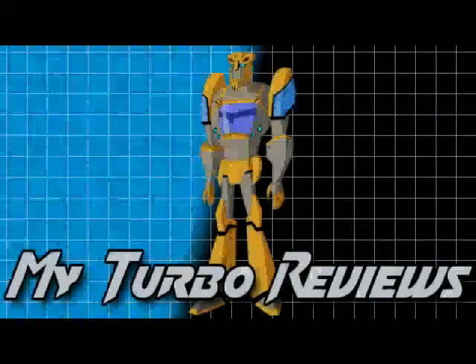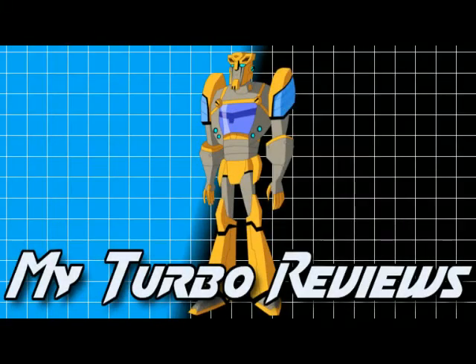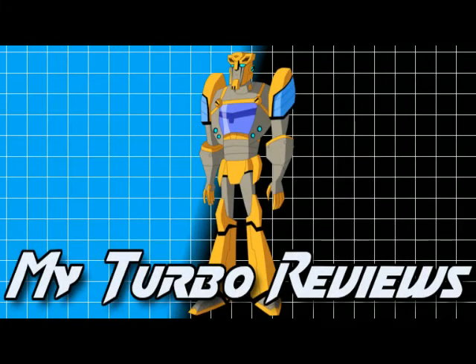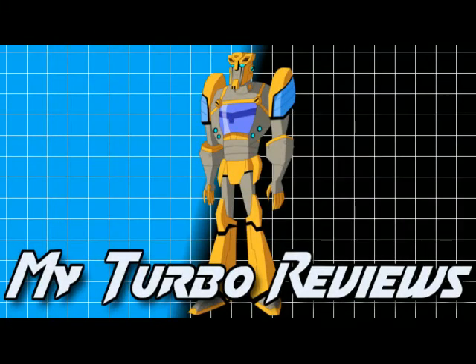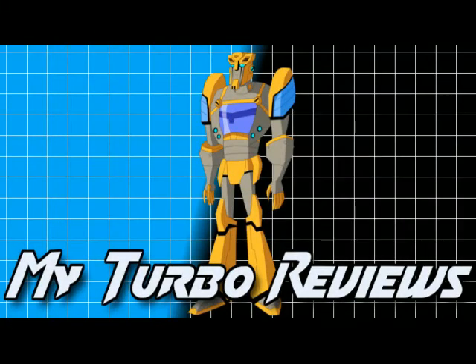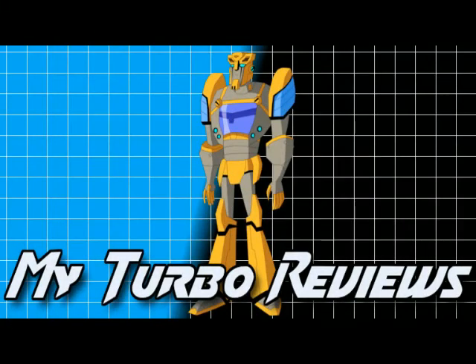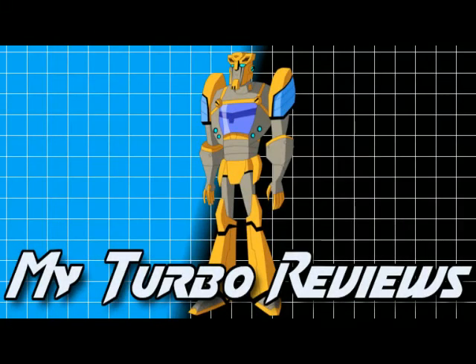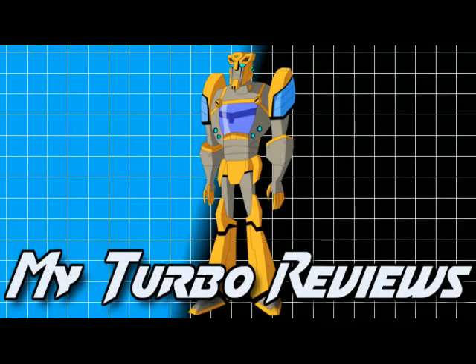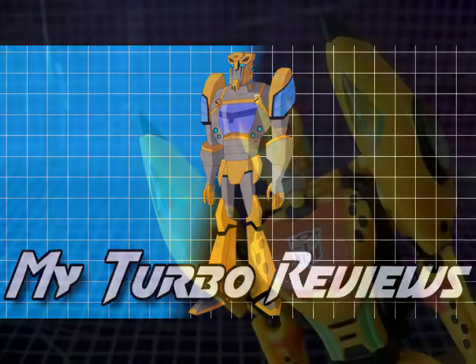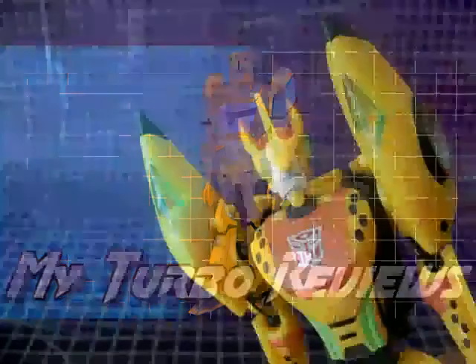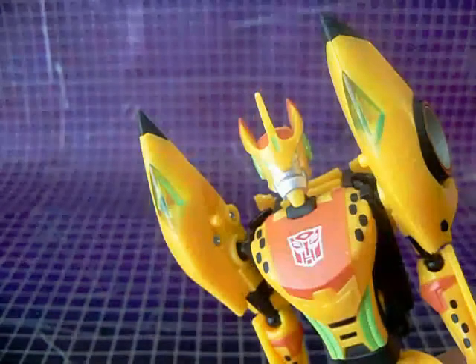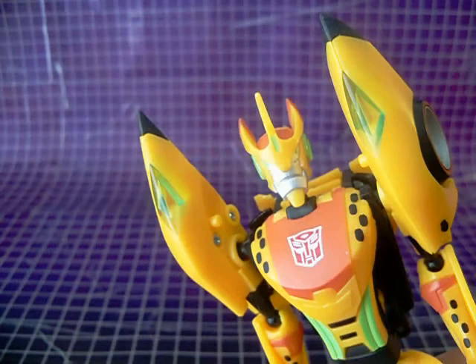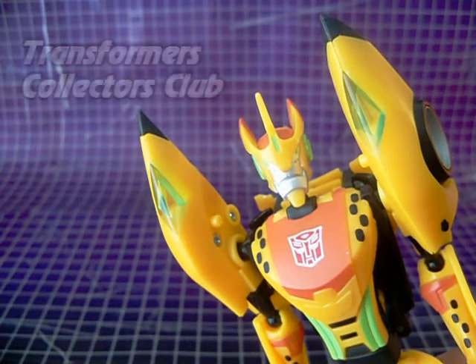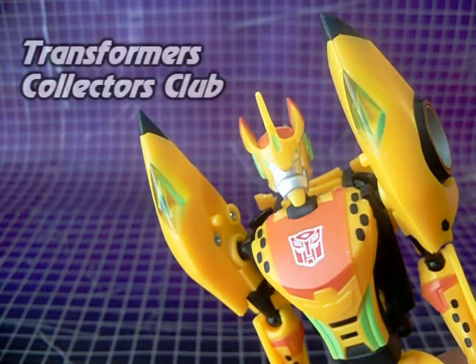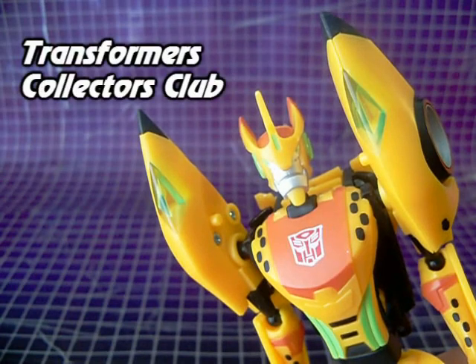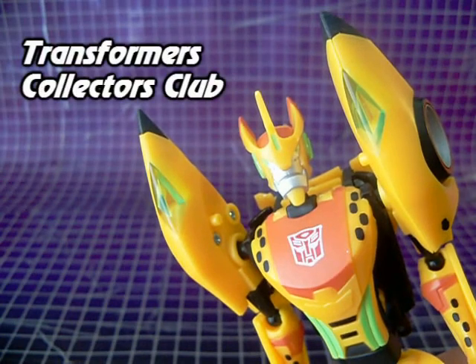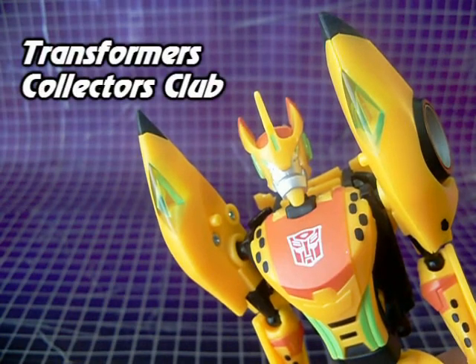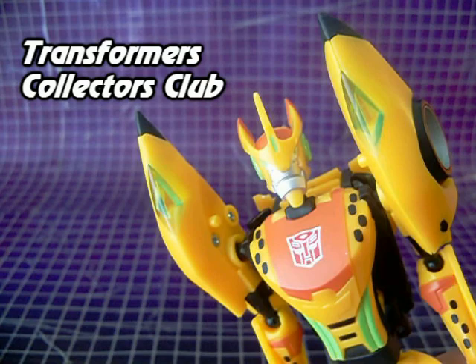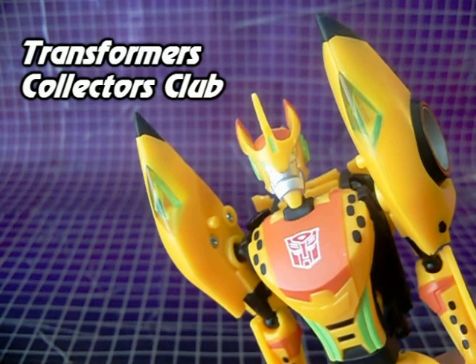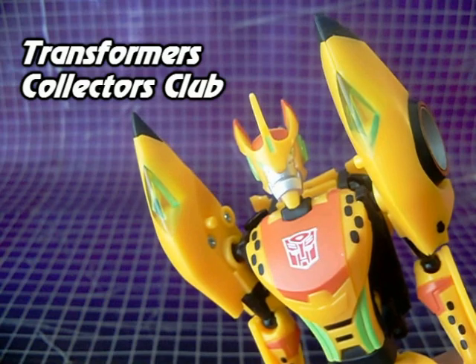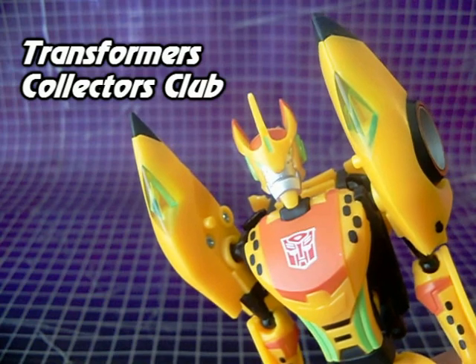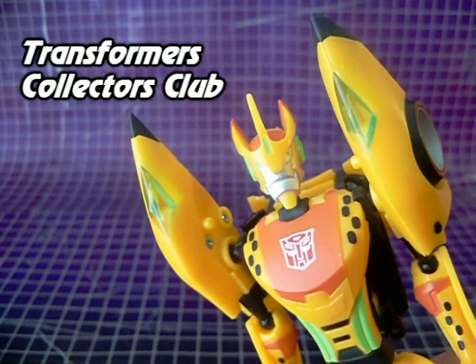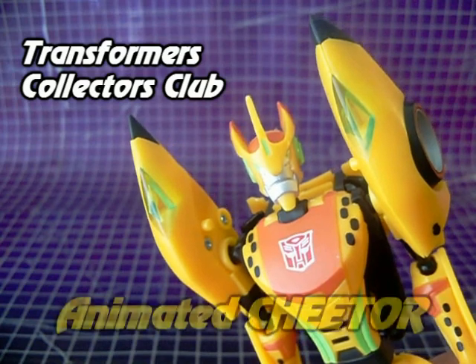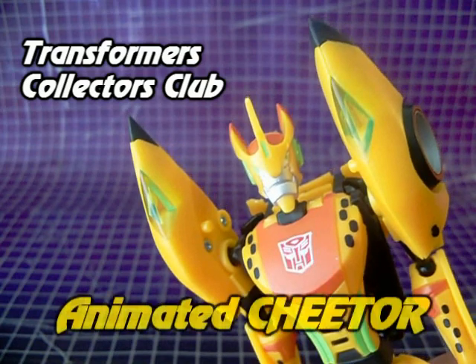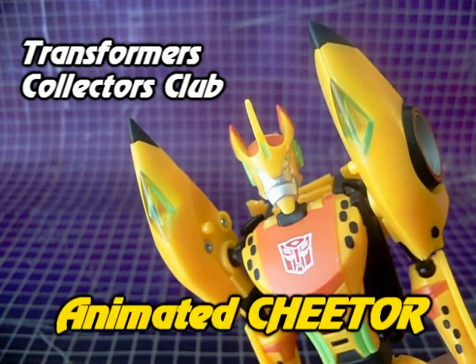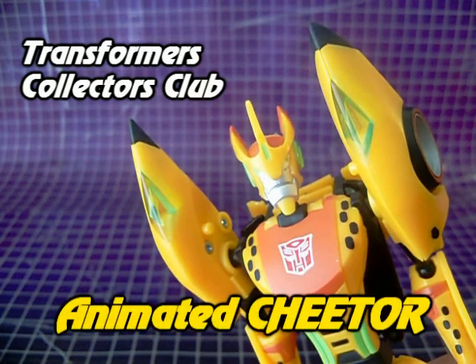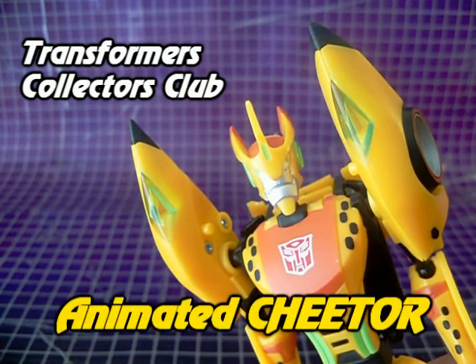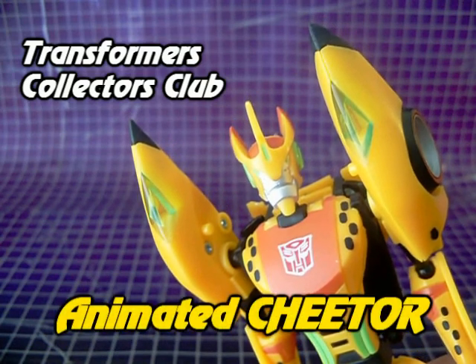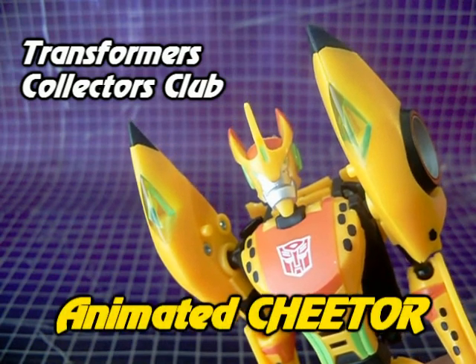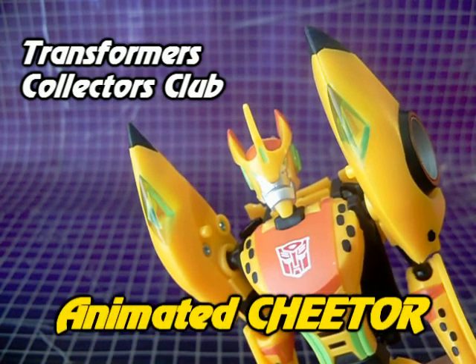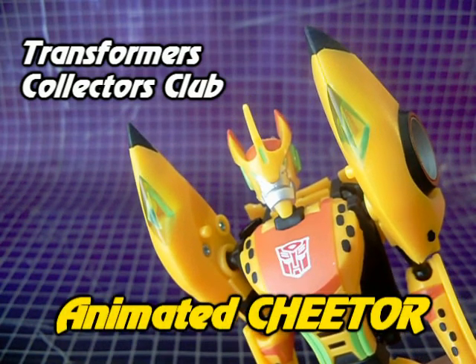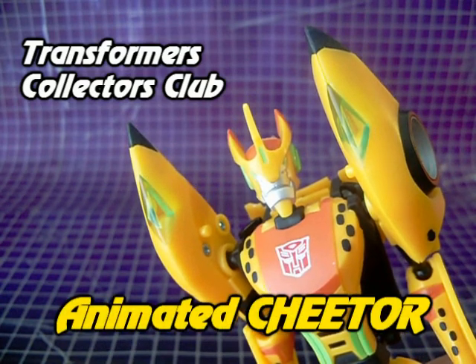Hello again! Today I'm taking a look at Transformers Collectors Club animated Cheetor.